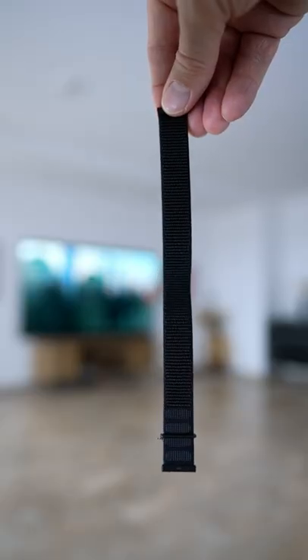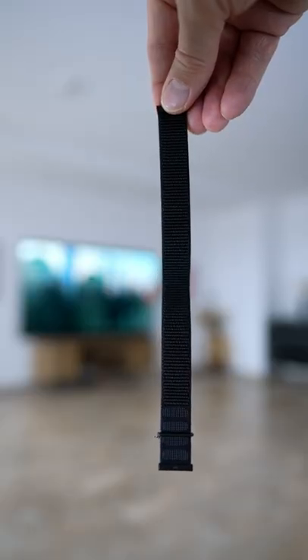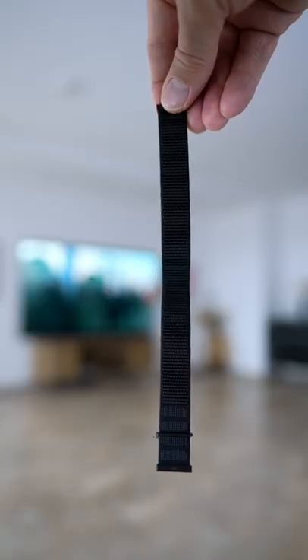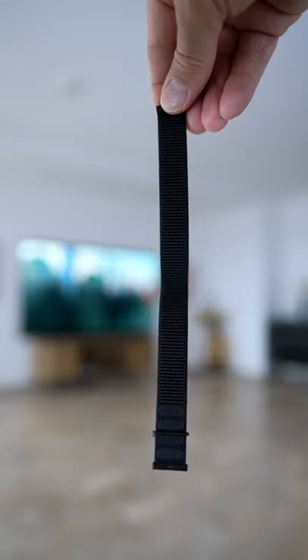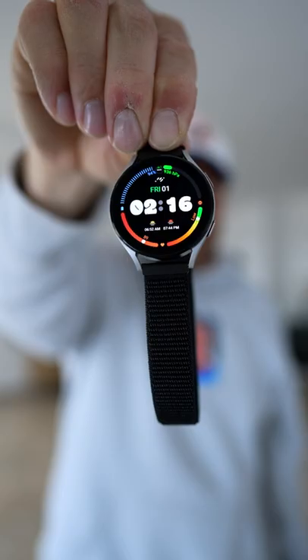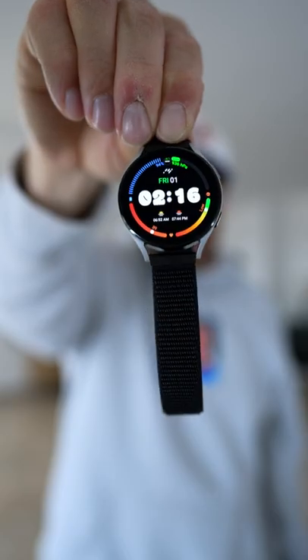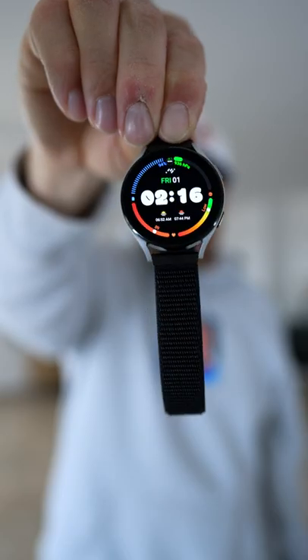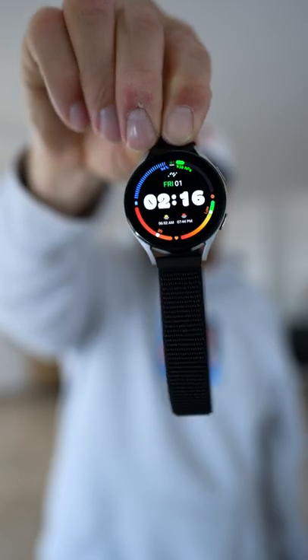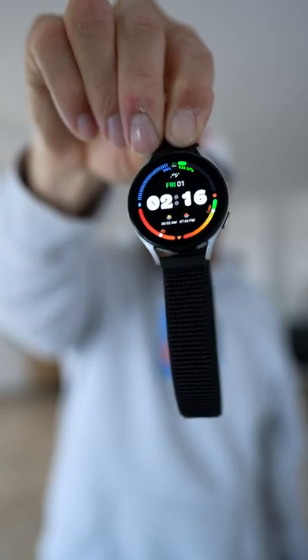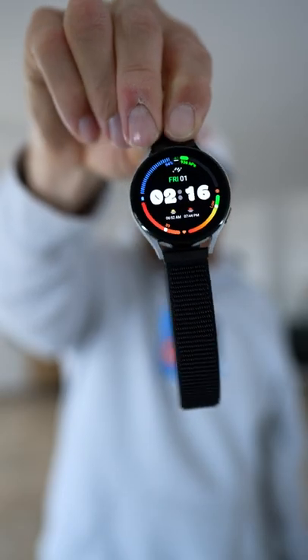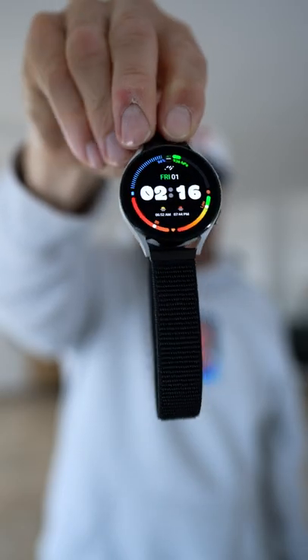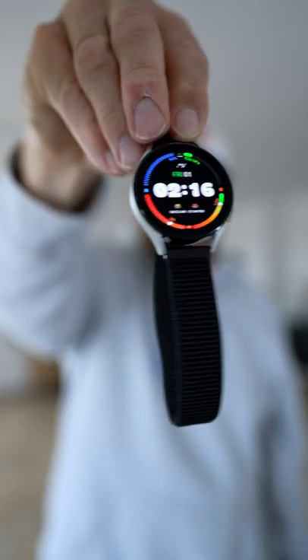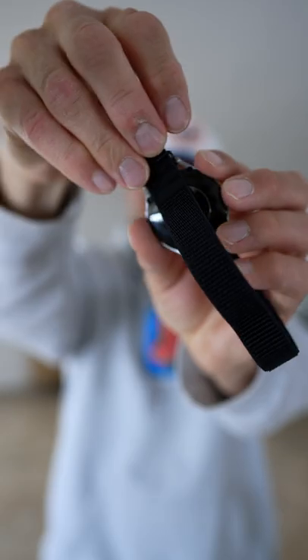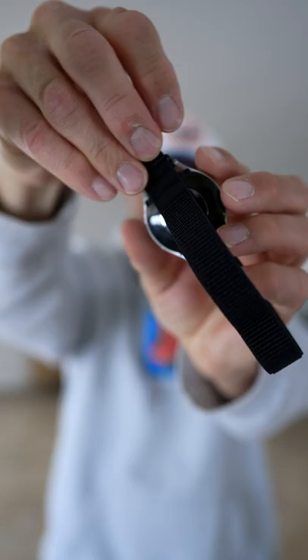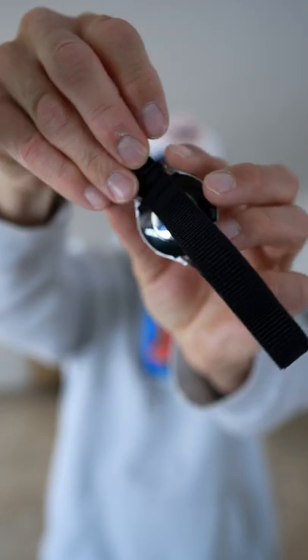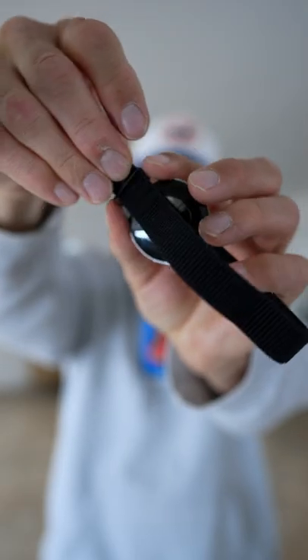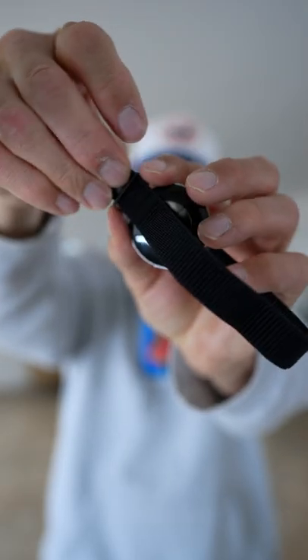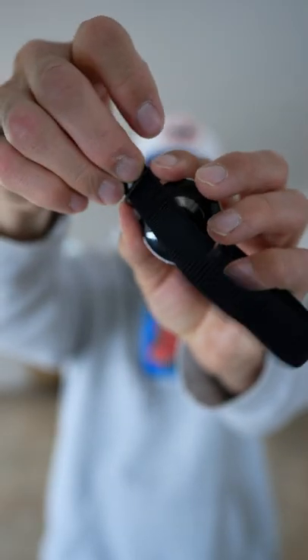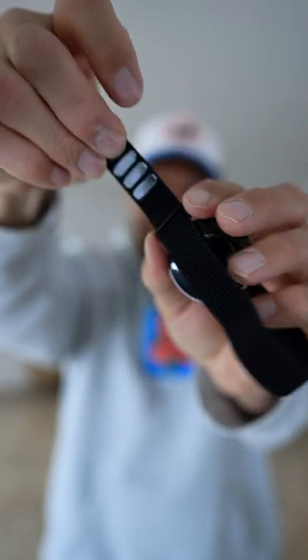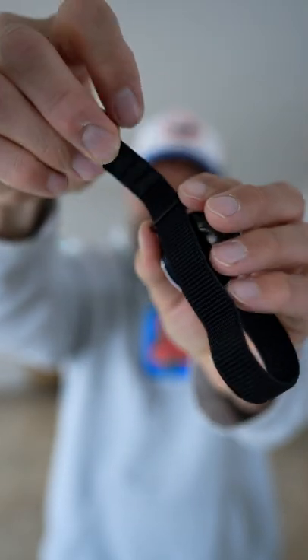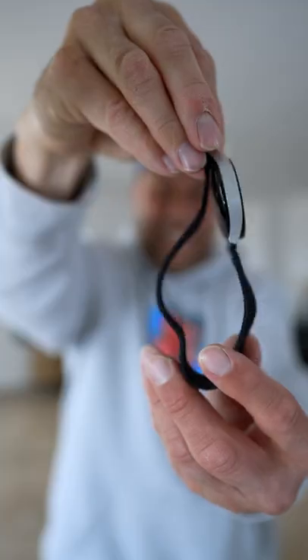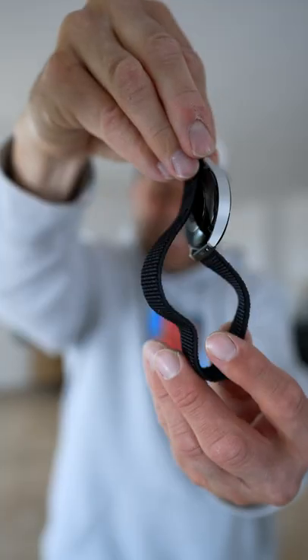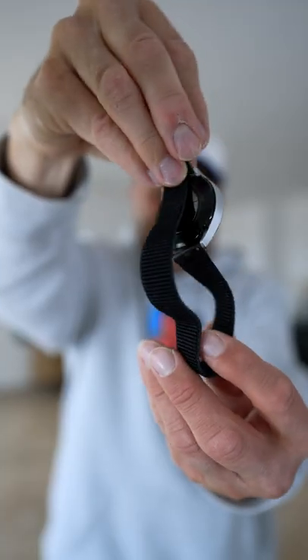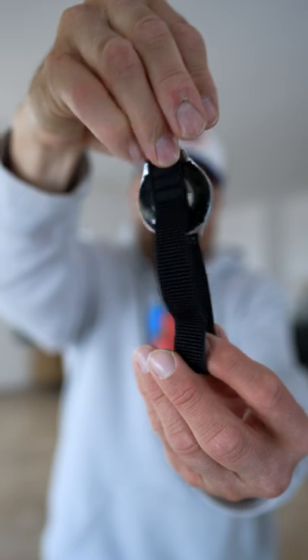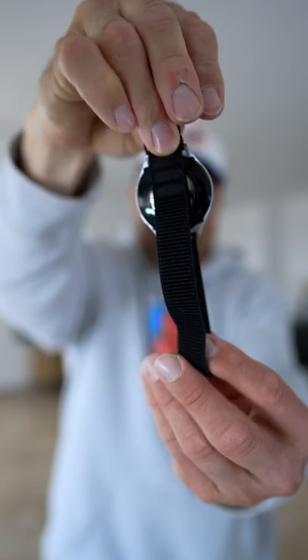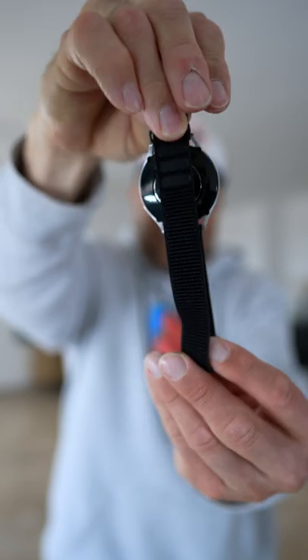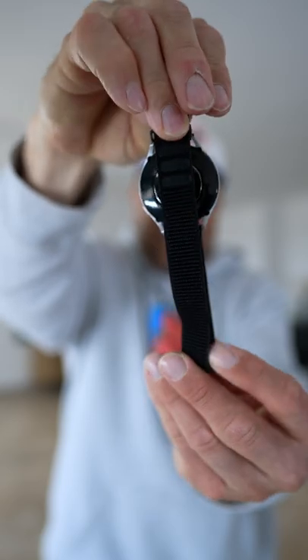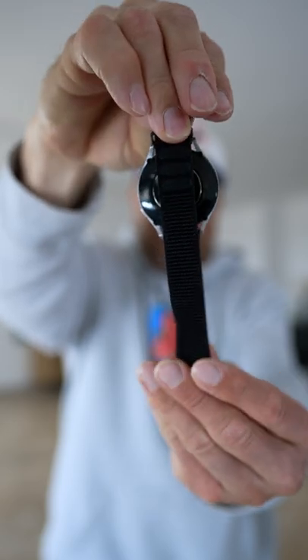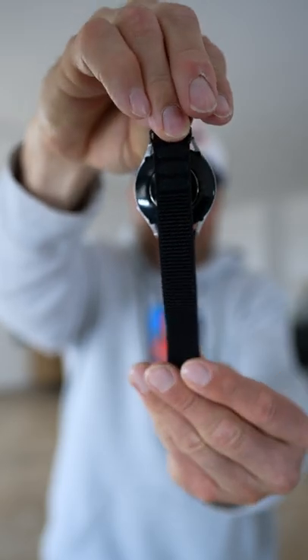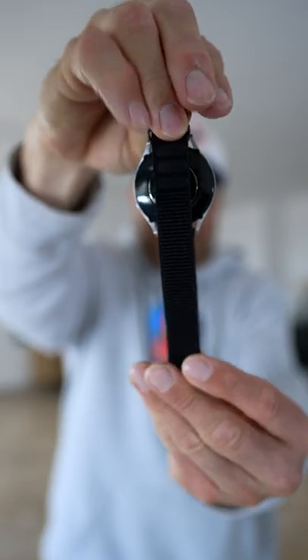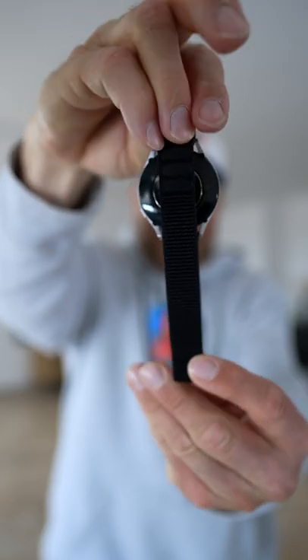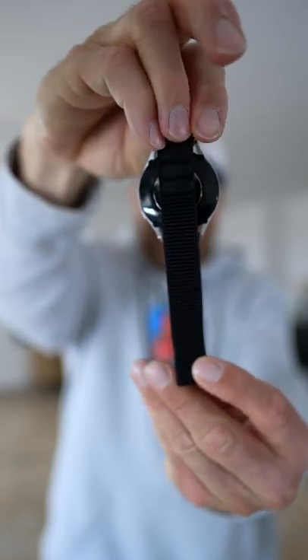Black is black. What I like about this — it is properly dark with no weird color shades in it.